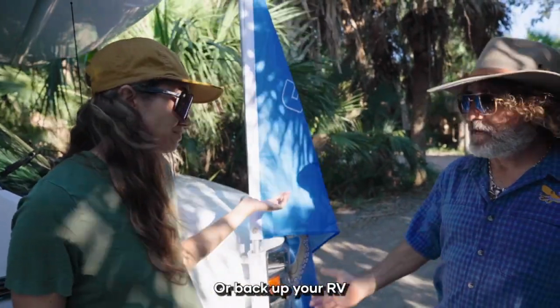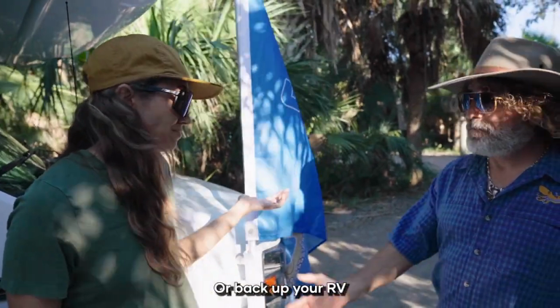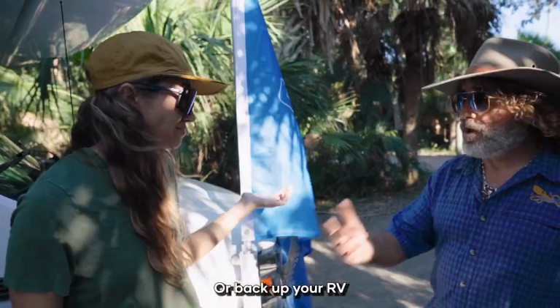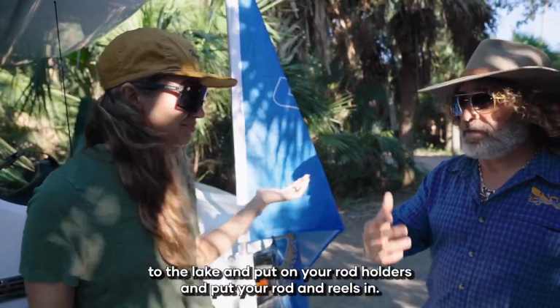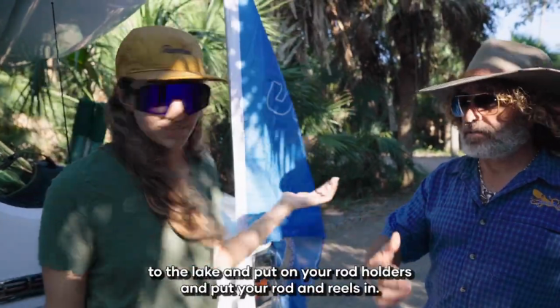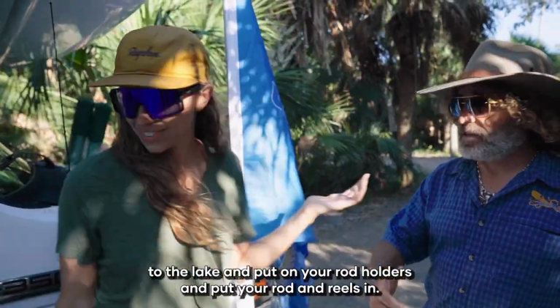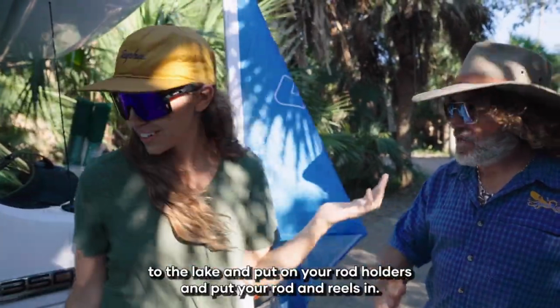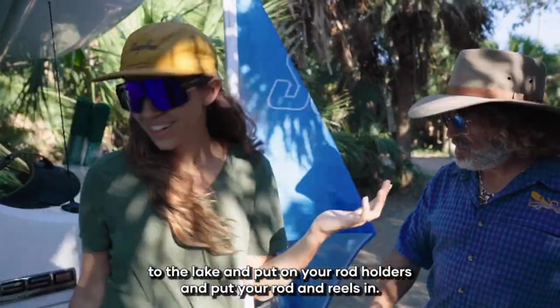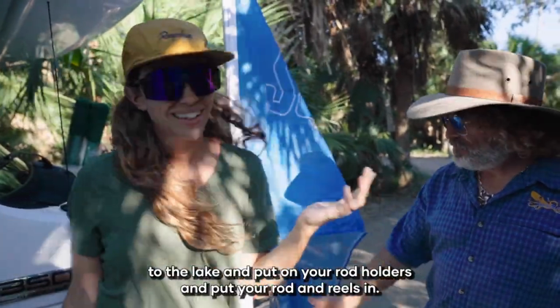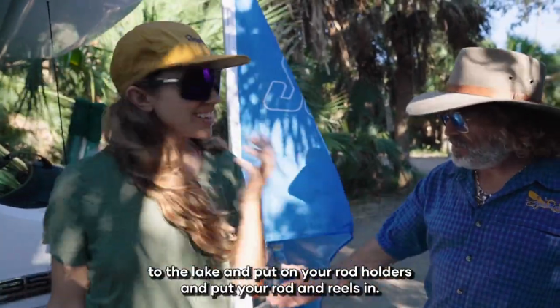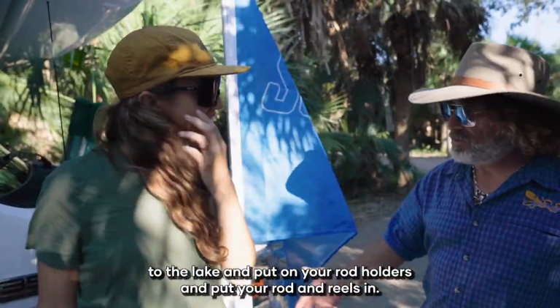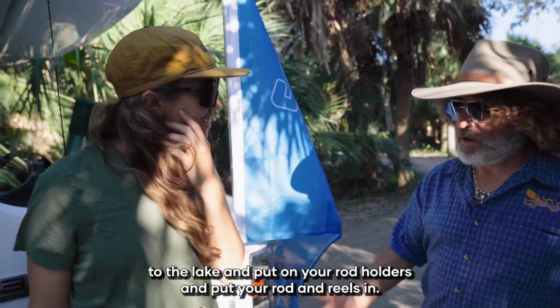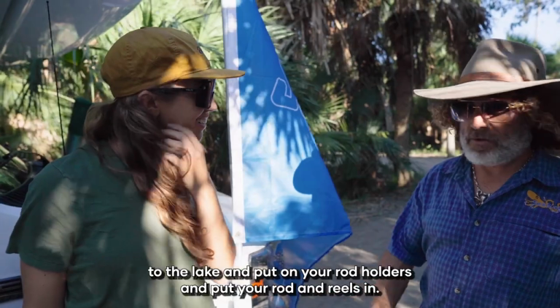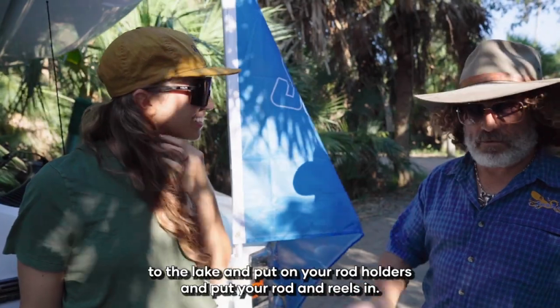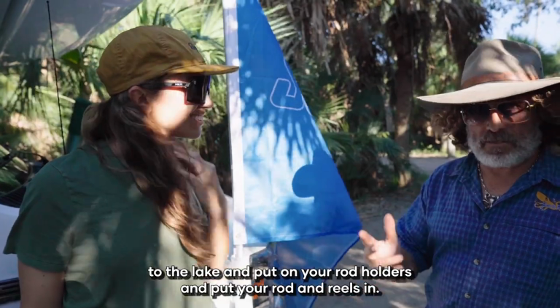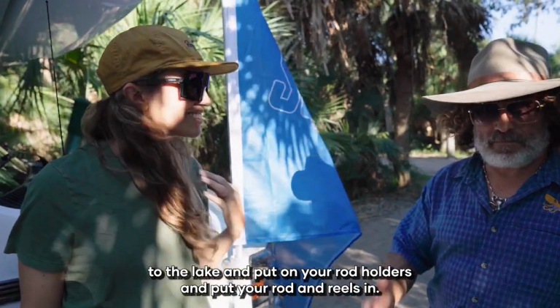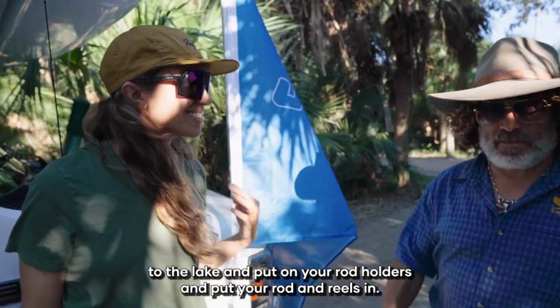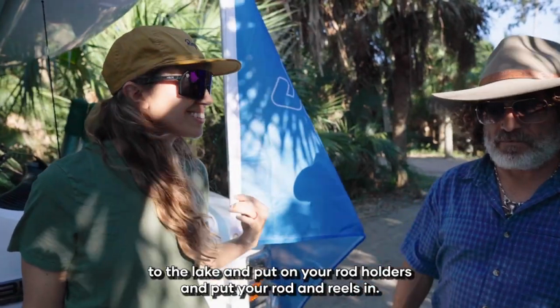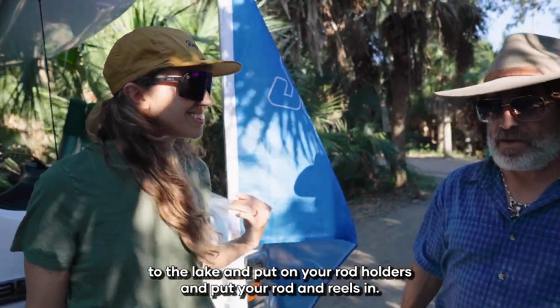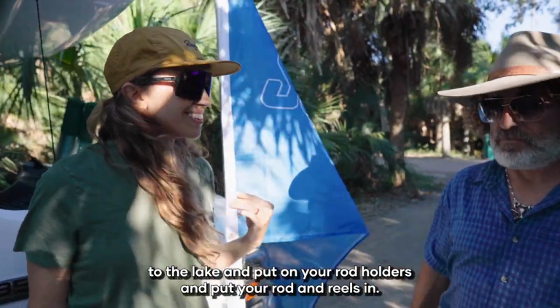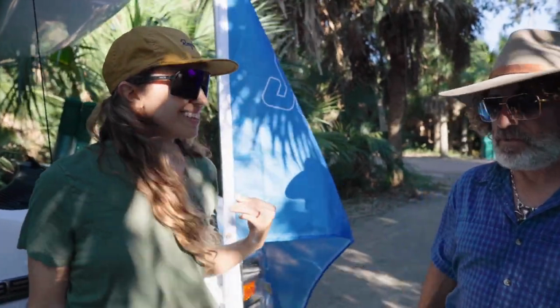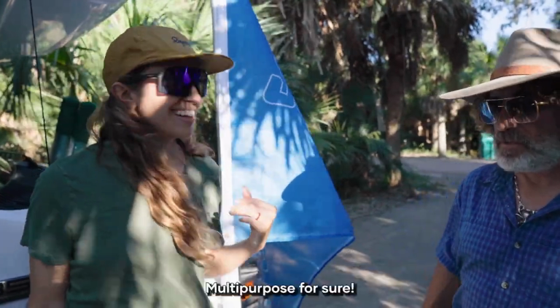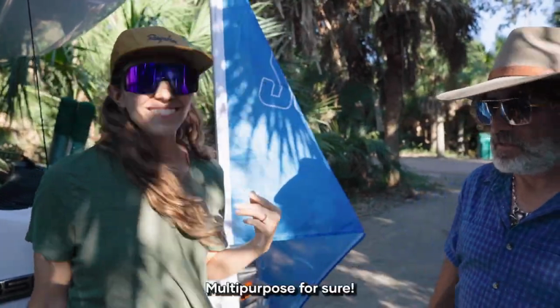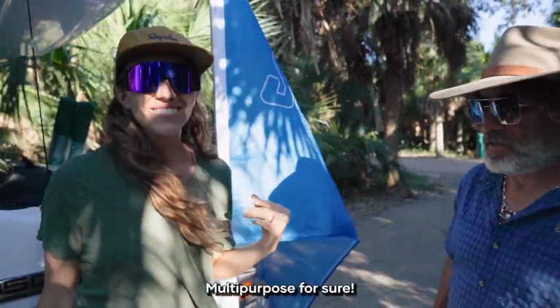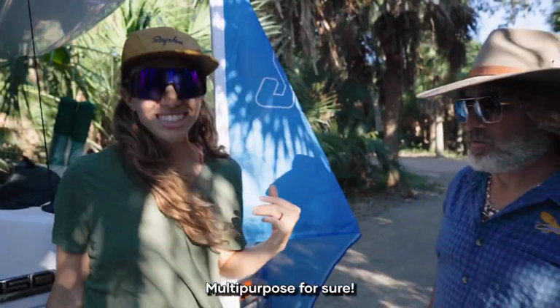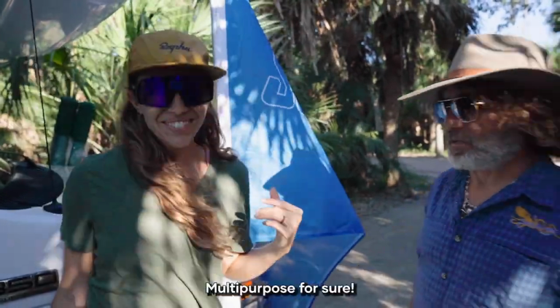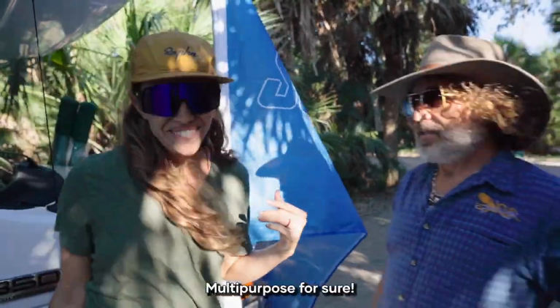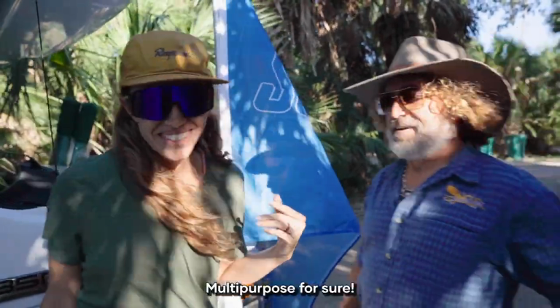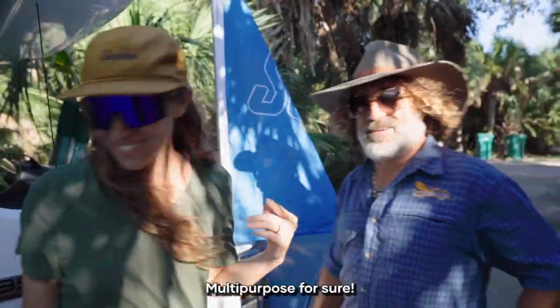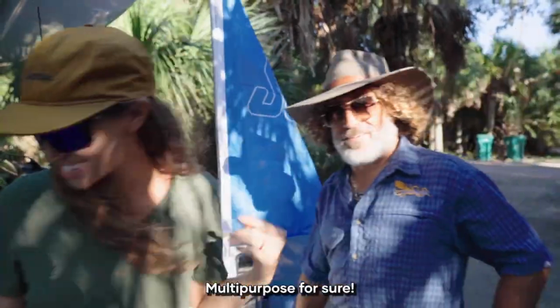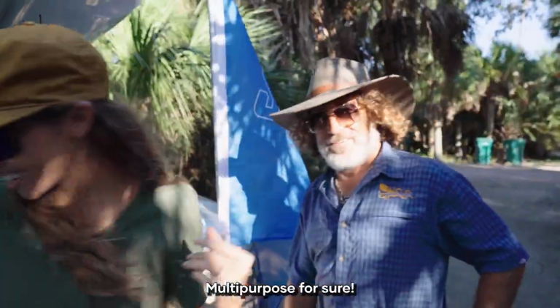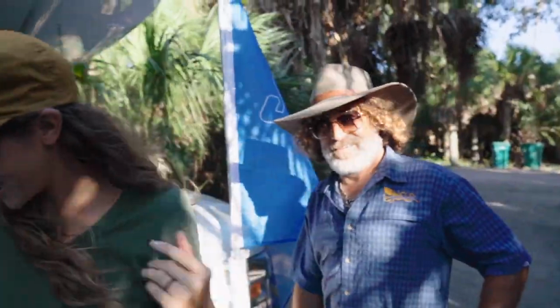Back up your RV to the lake and put on your rod holders and put your rods in. Multi-purpose for sure.